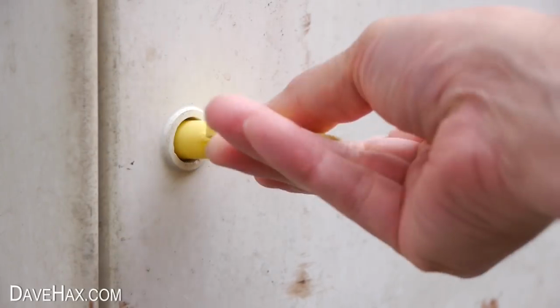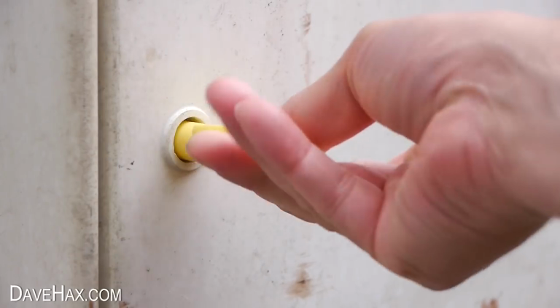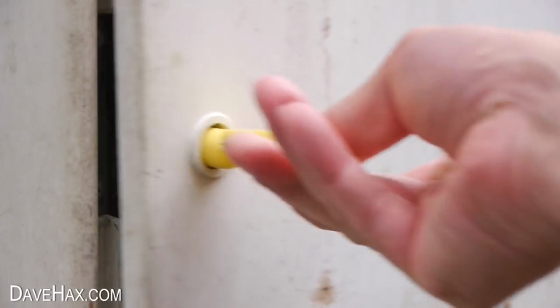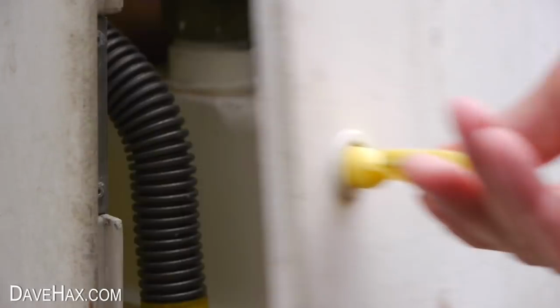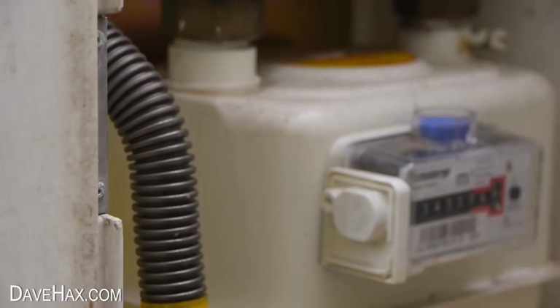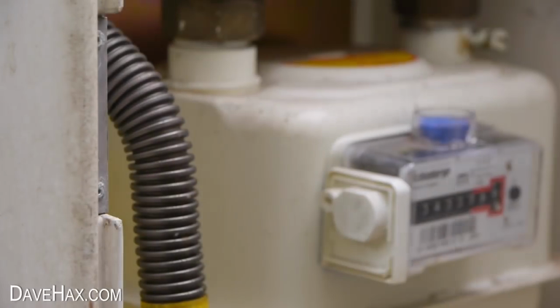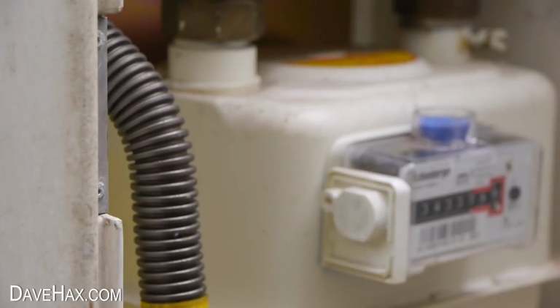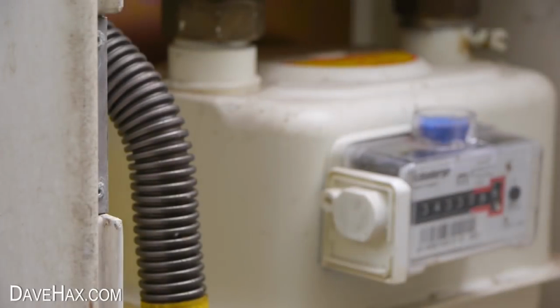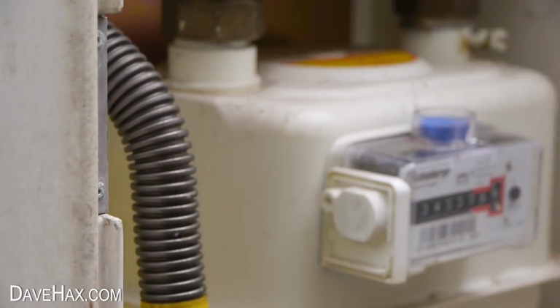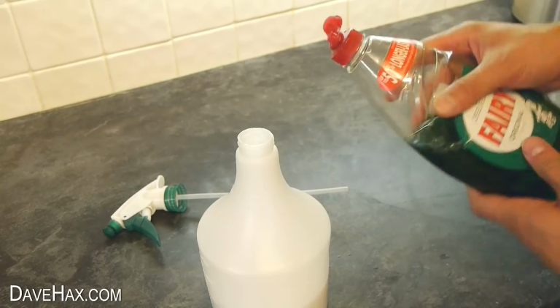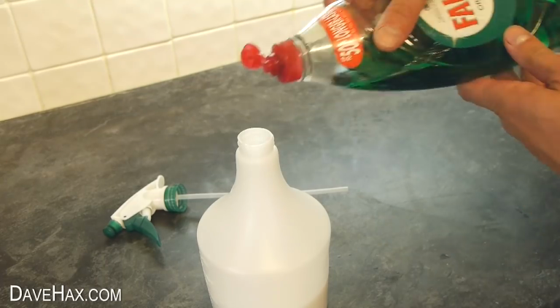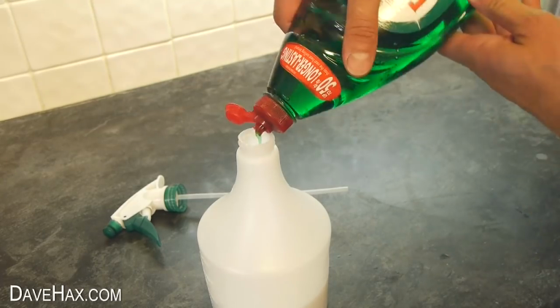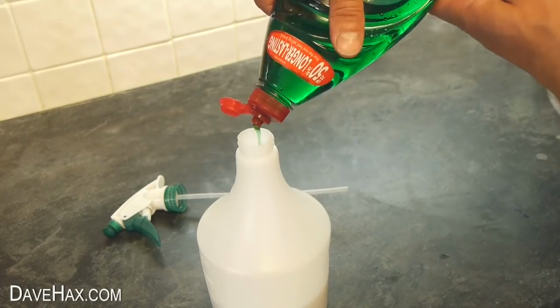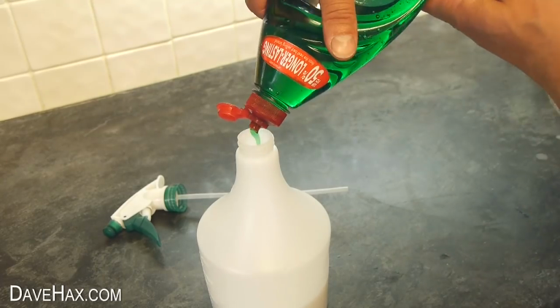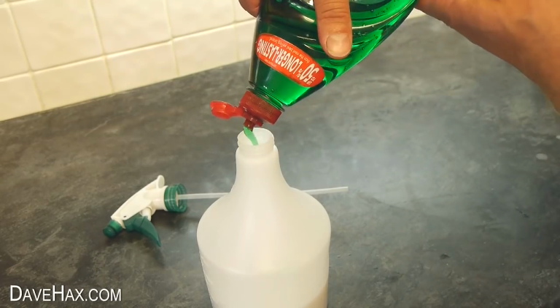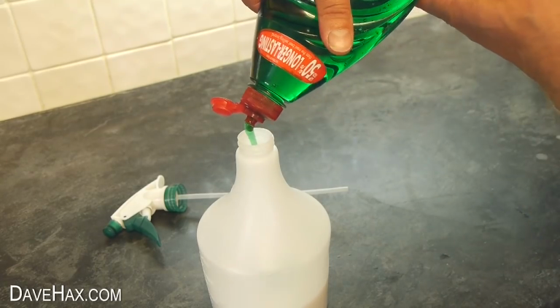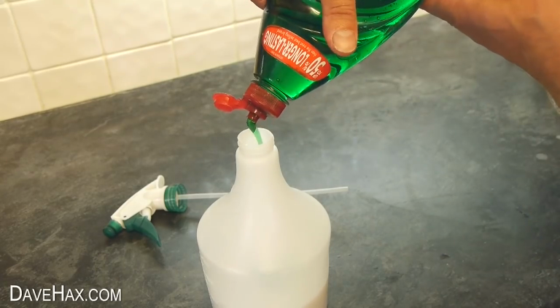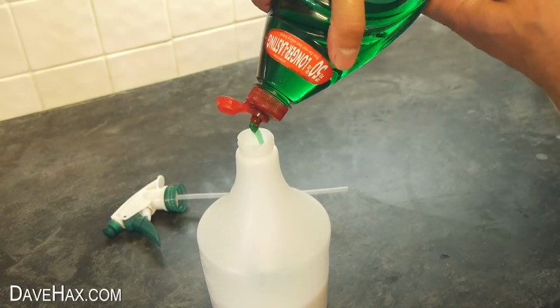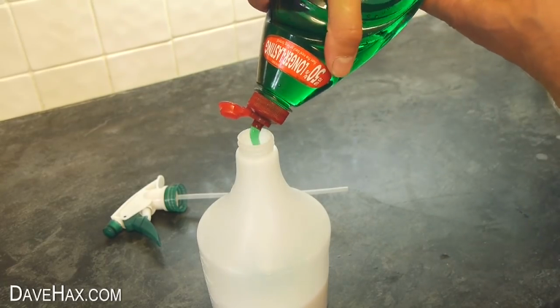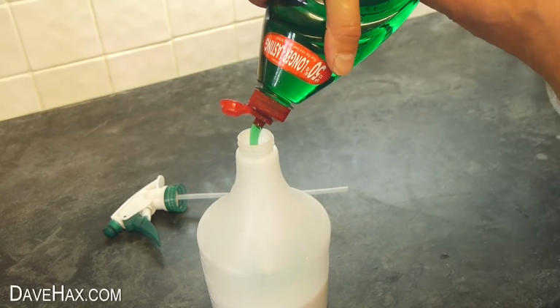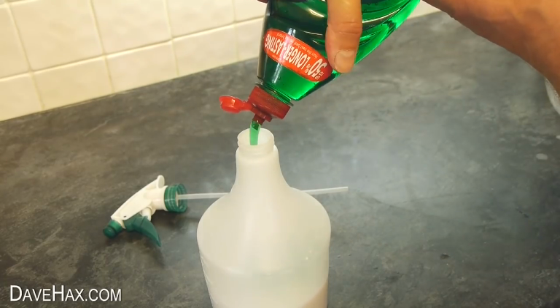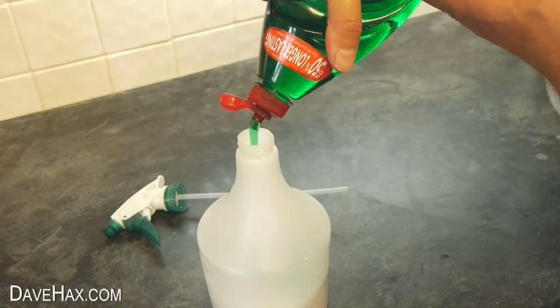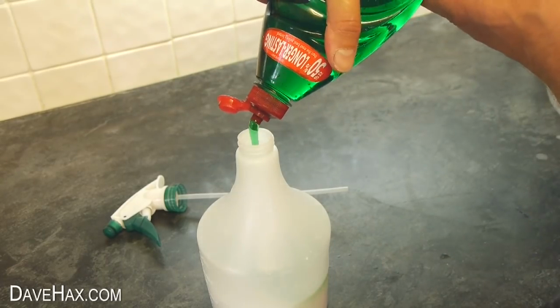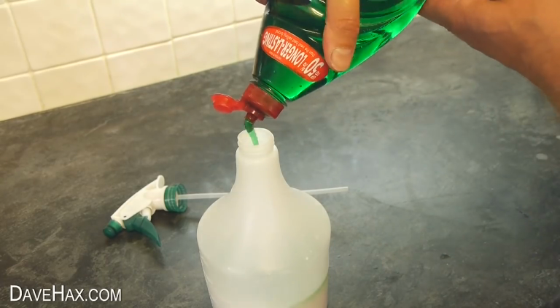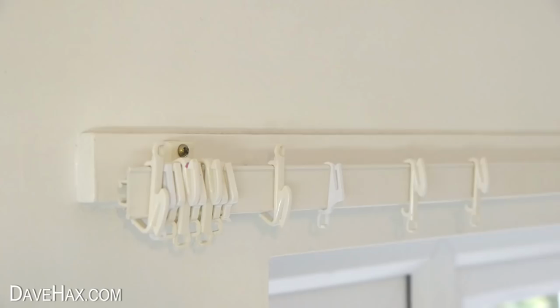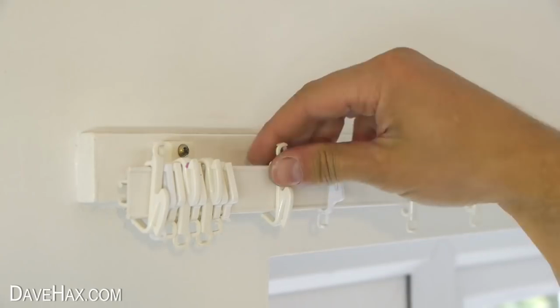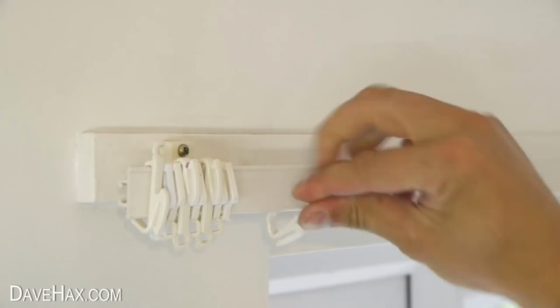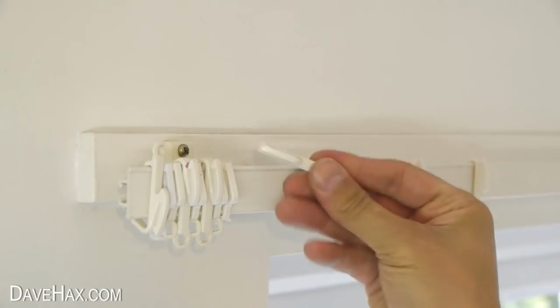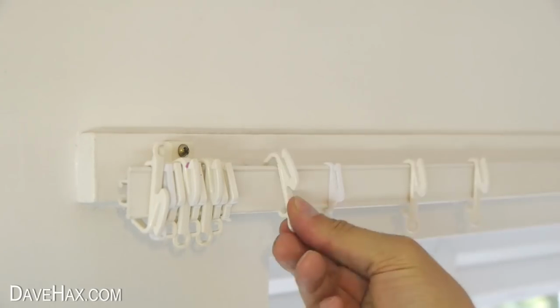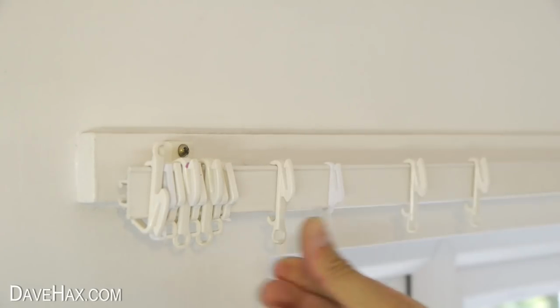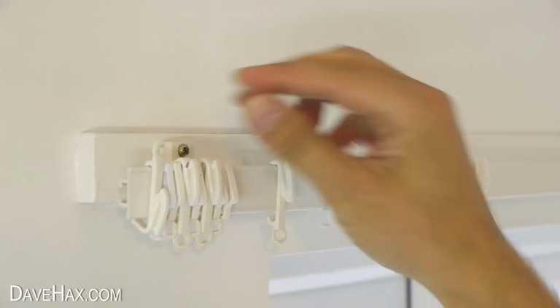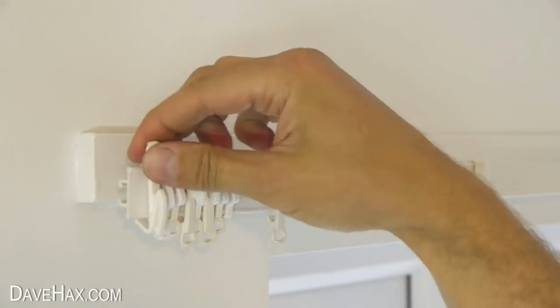Today I'm going to show you a number of tips and hacks for around the house, perfect if you're moving into a new home.